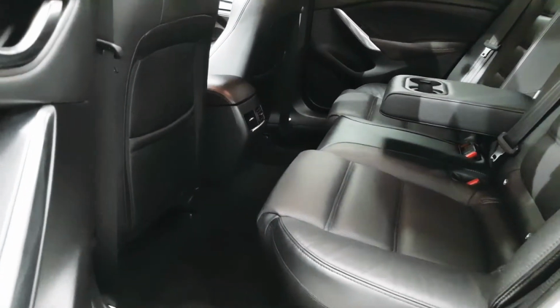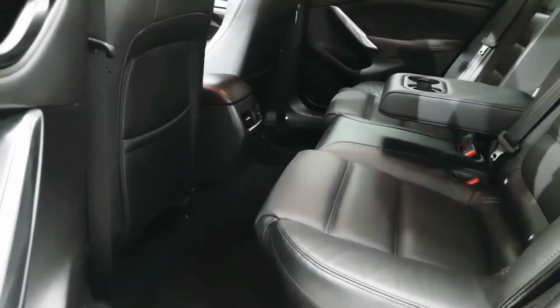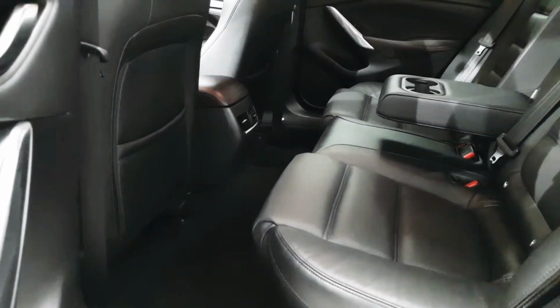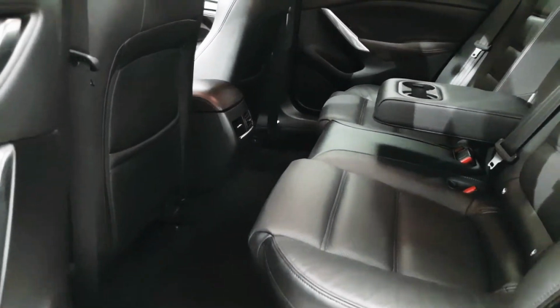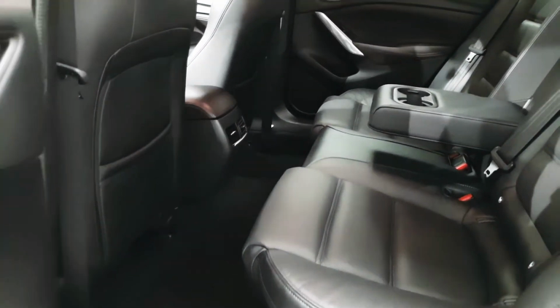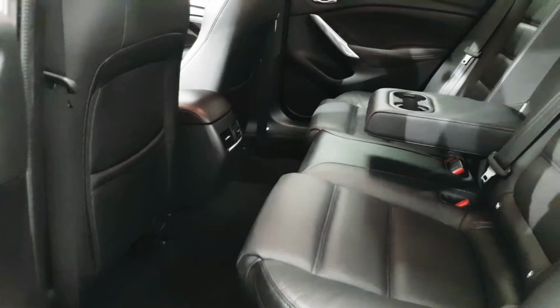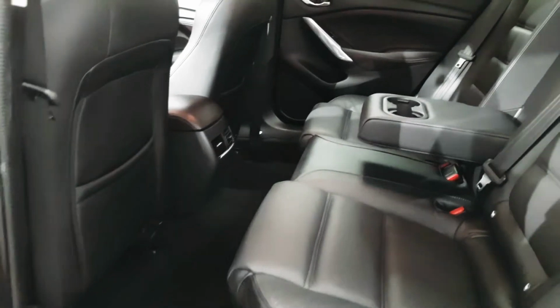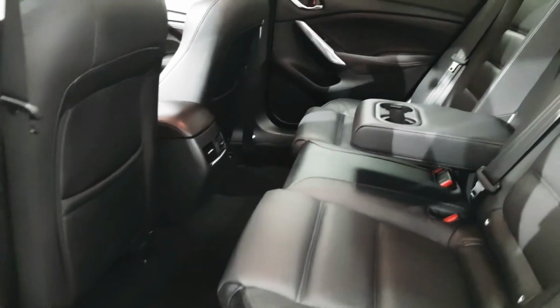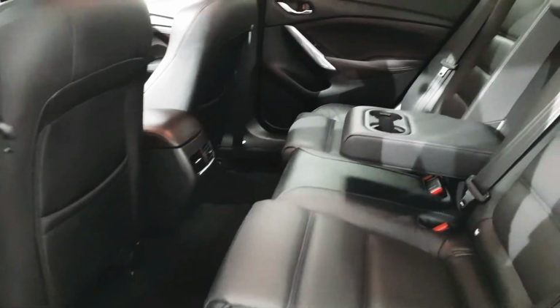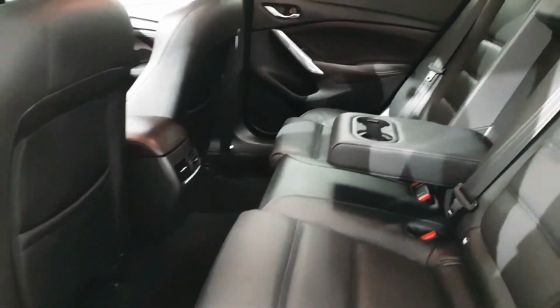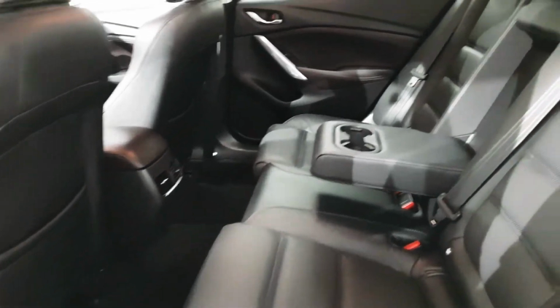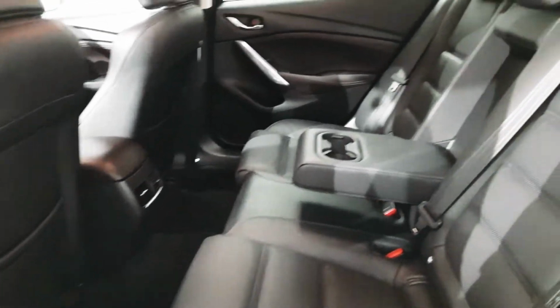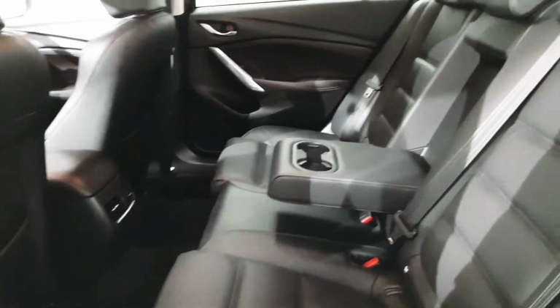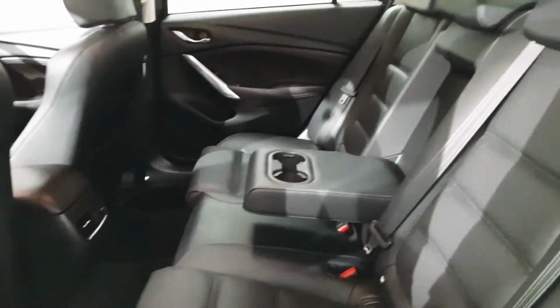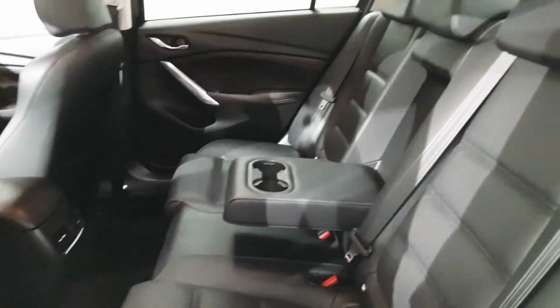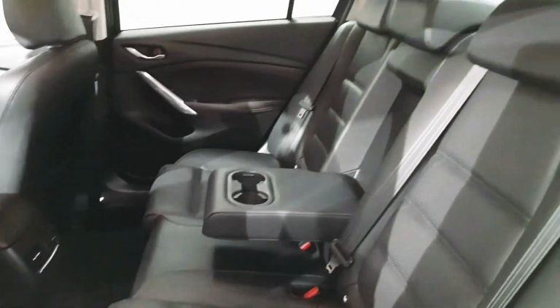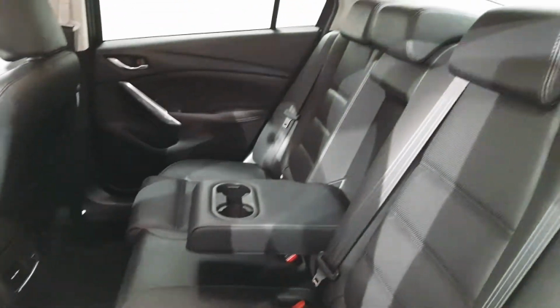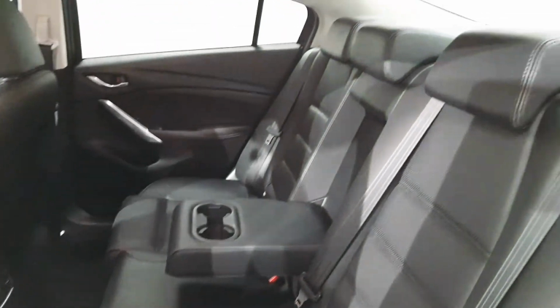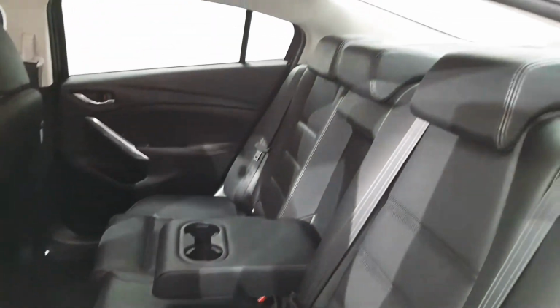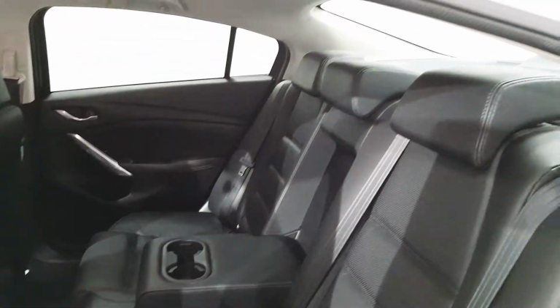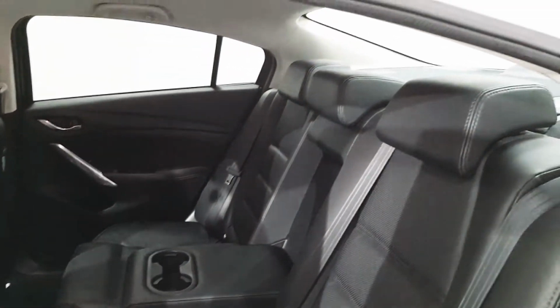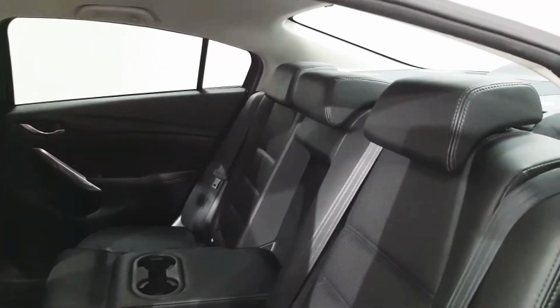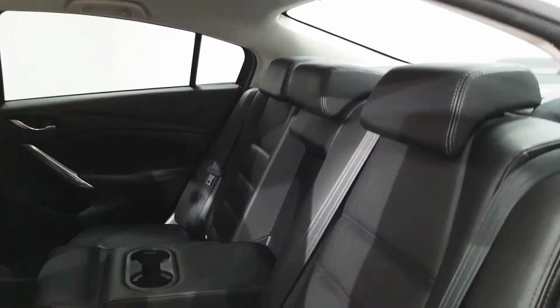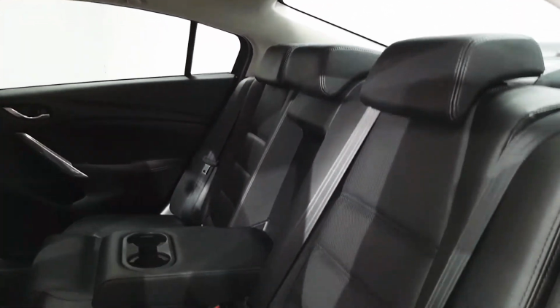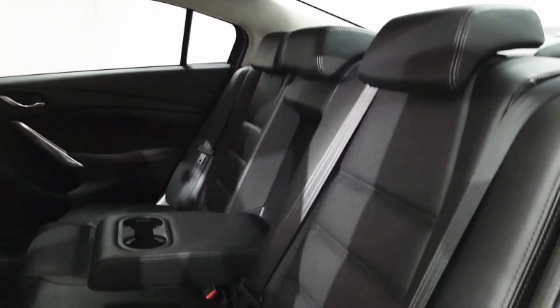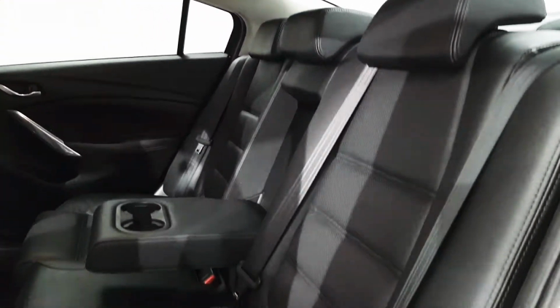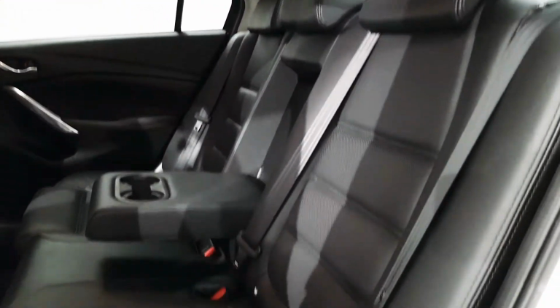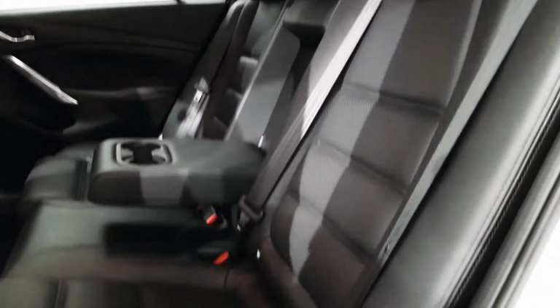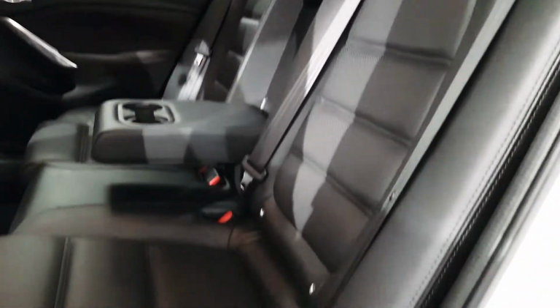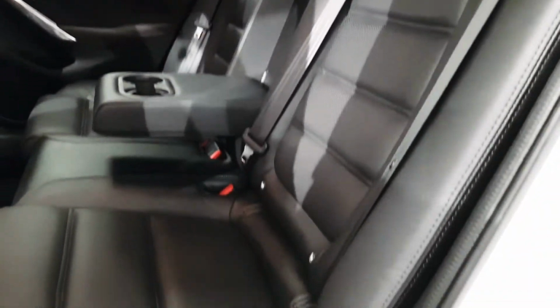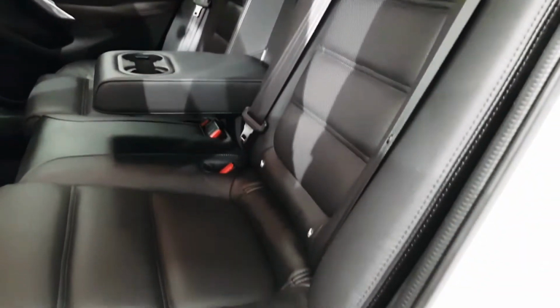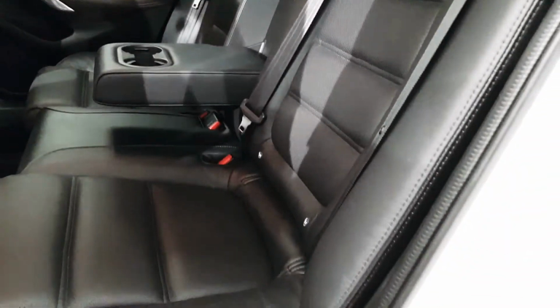We've plenty of legroom here in the back. We also have three full-size seatbelts as well as Isofix points.